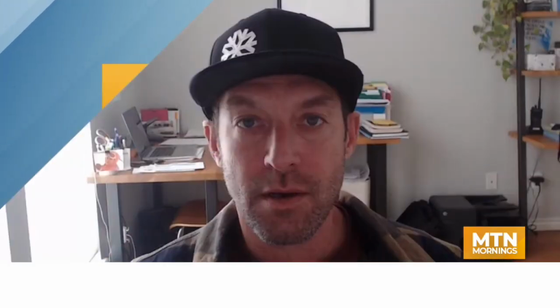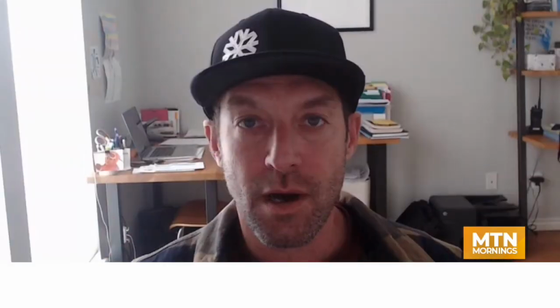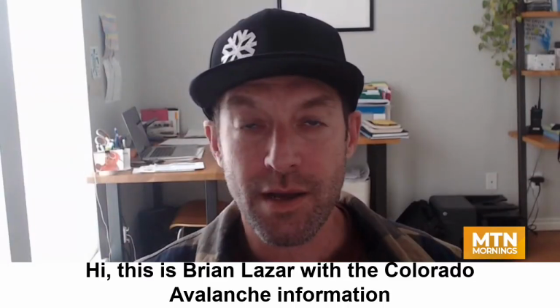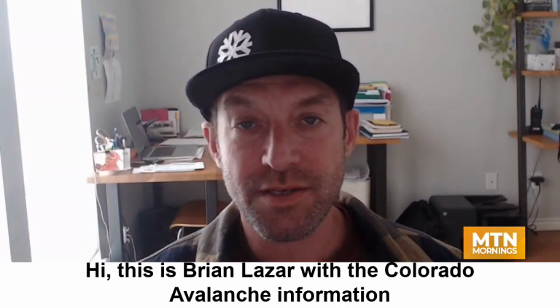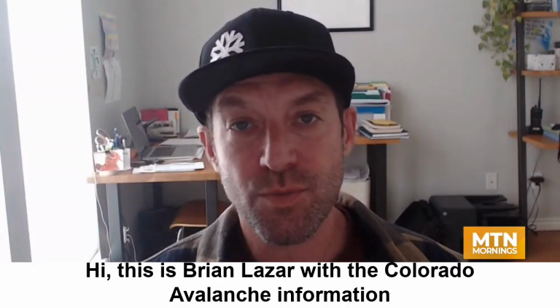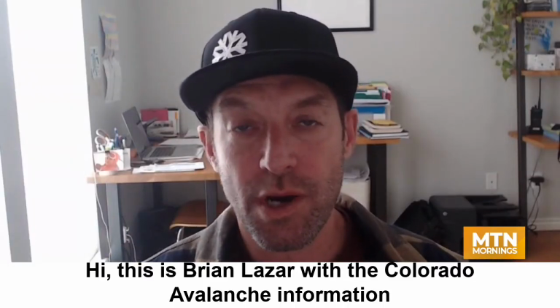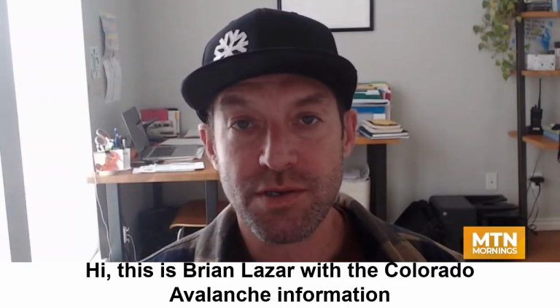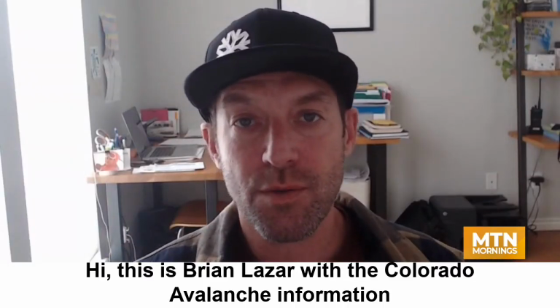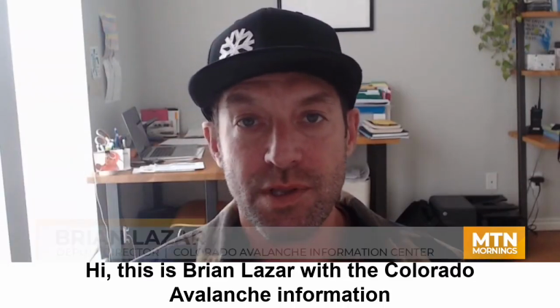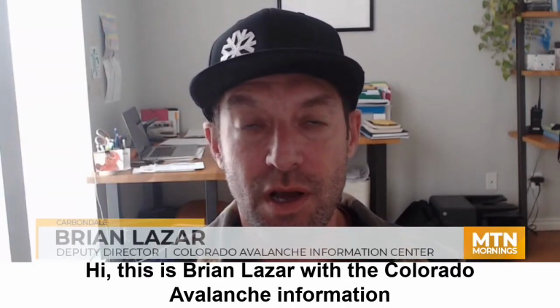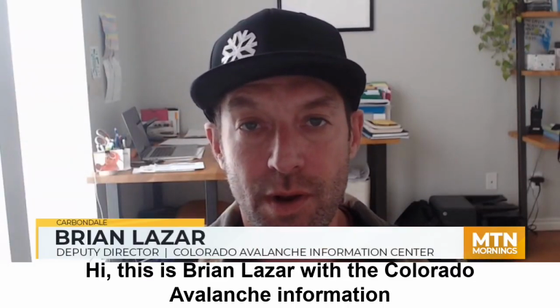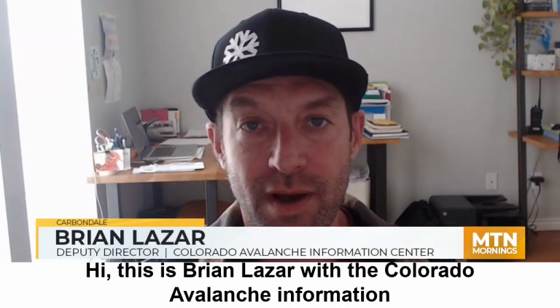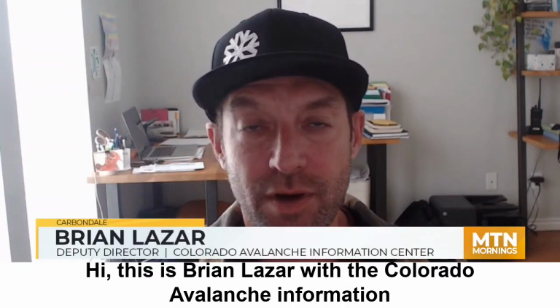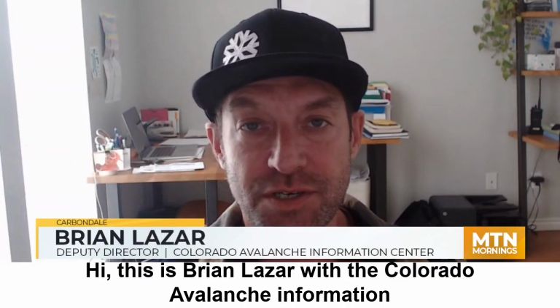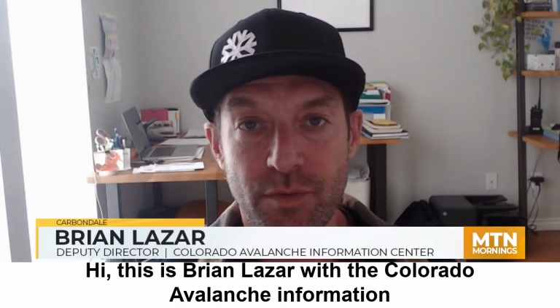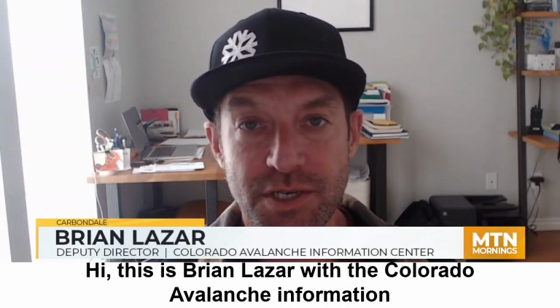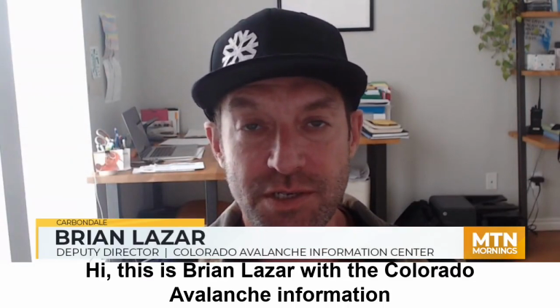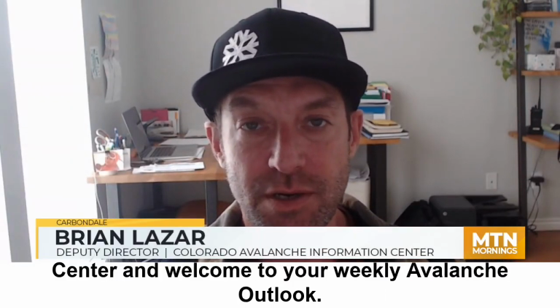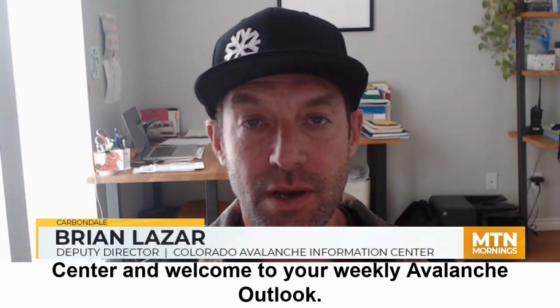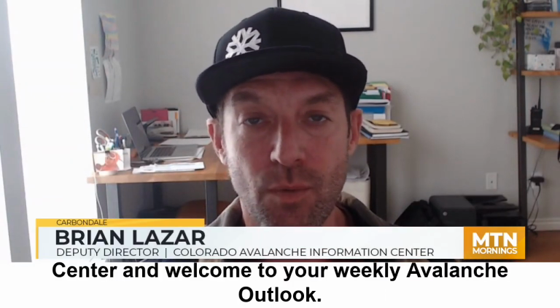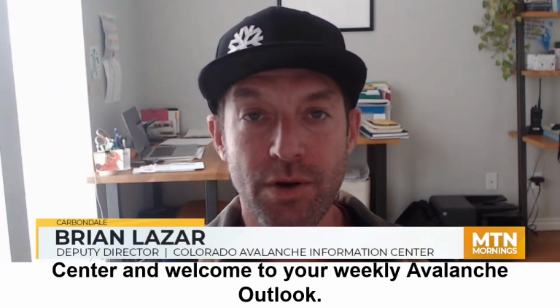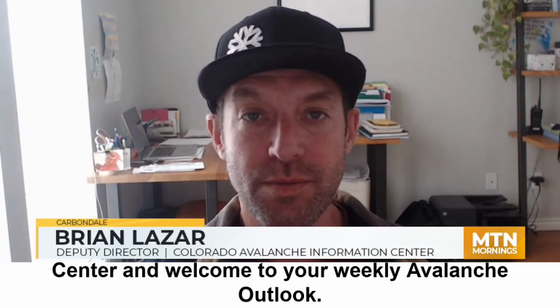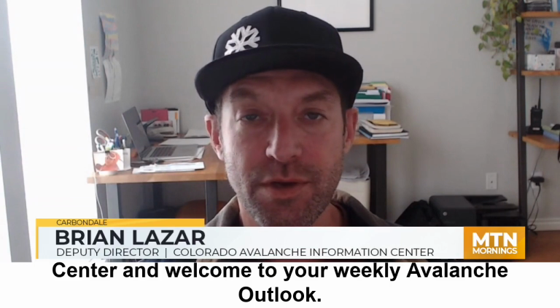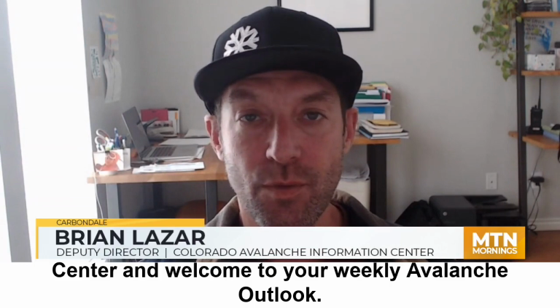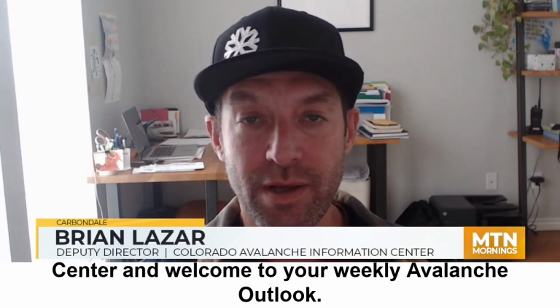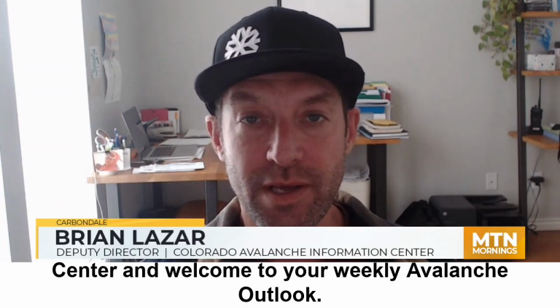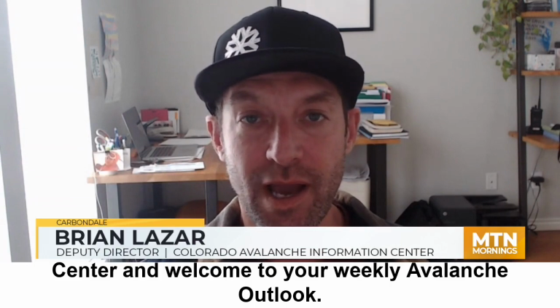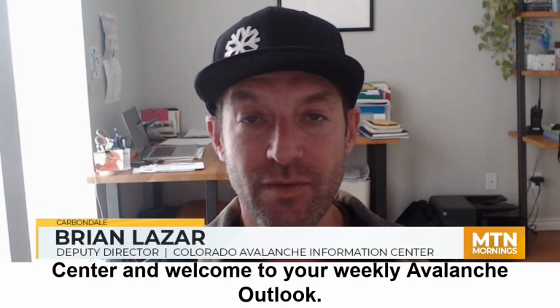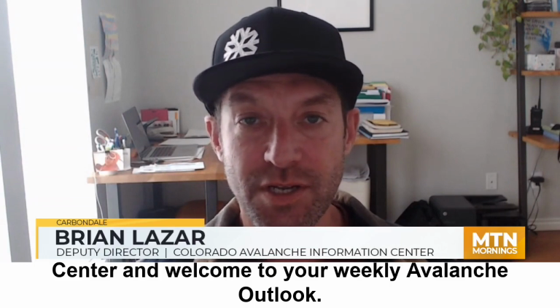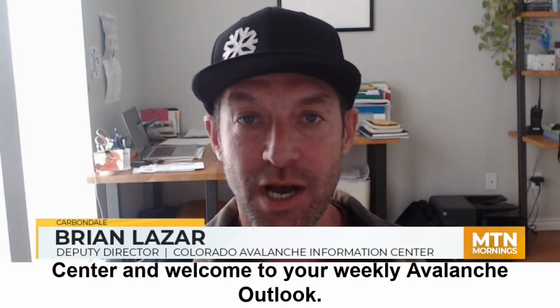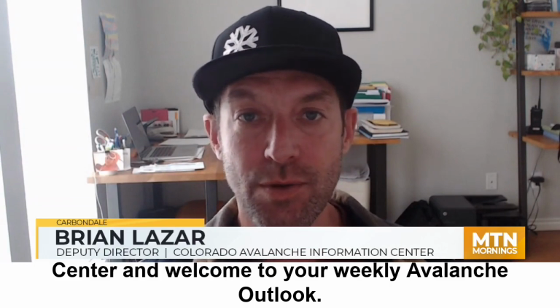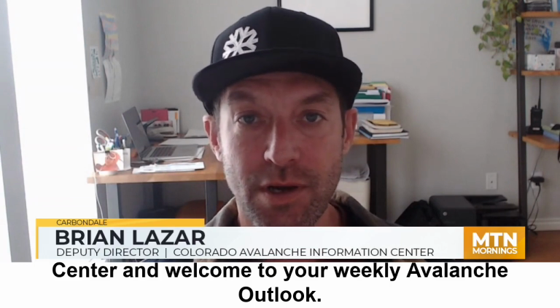Hi, this is Brian Lazar with the Colorado Avalanche Information Center, and welcome to your weekly Avalanche Outlook.